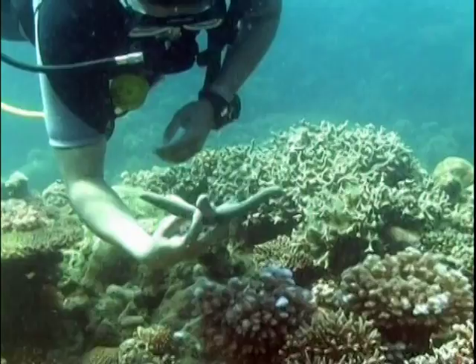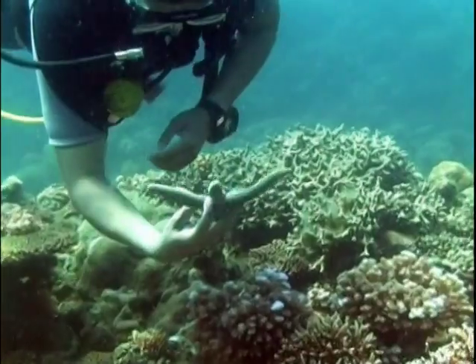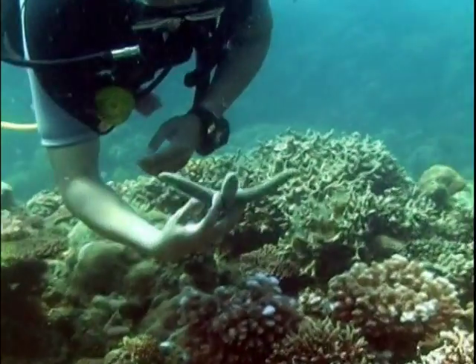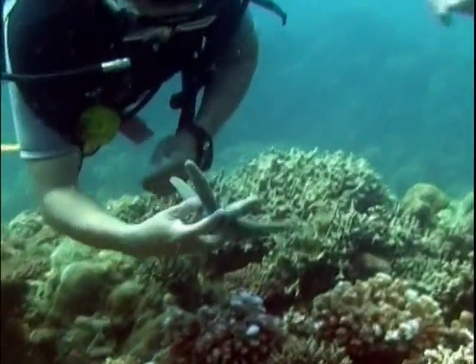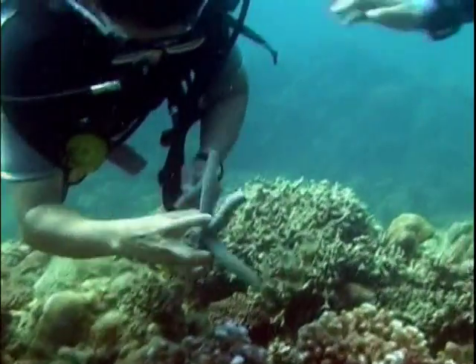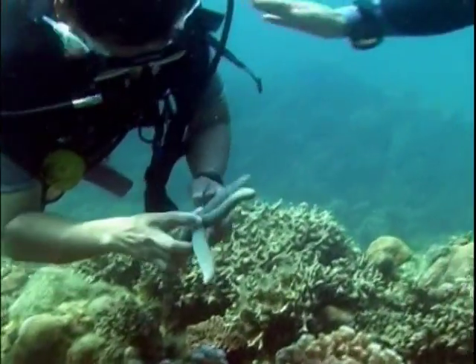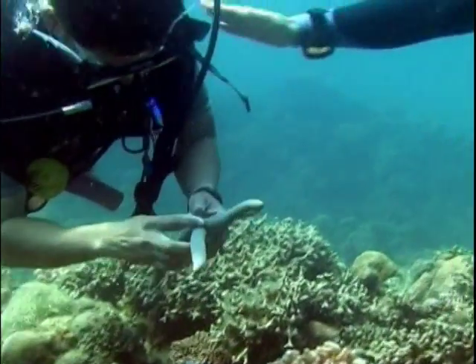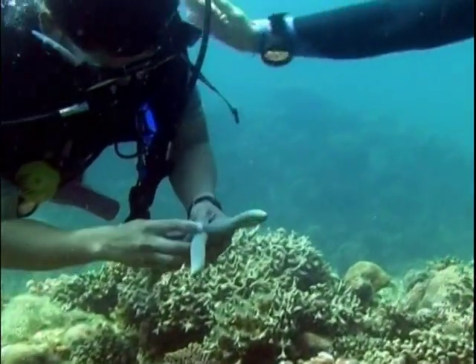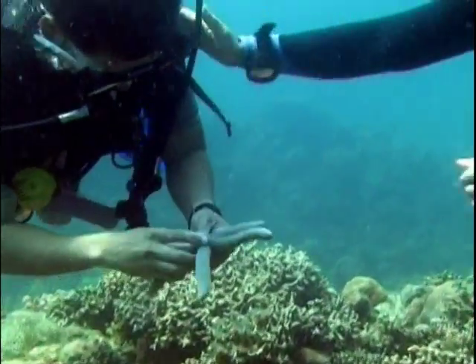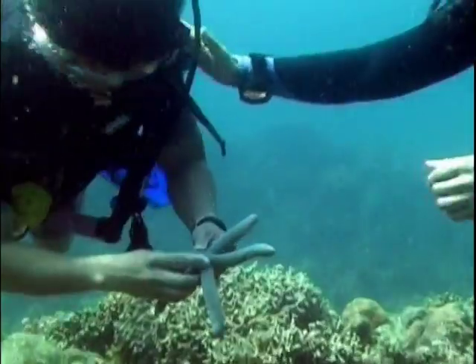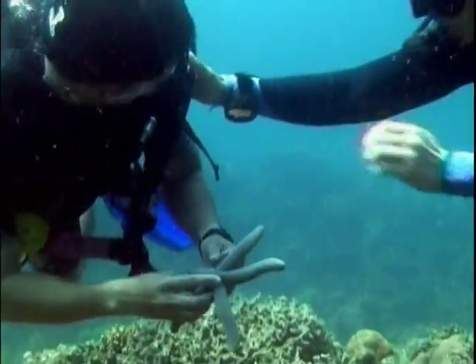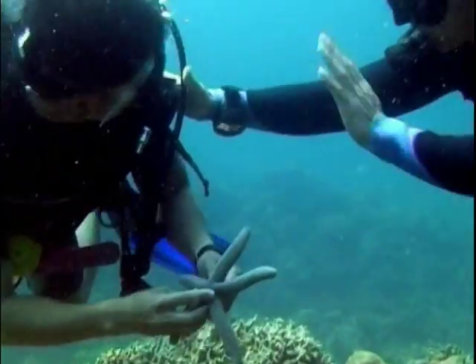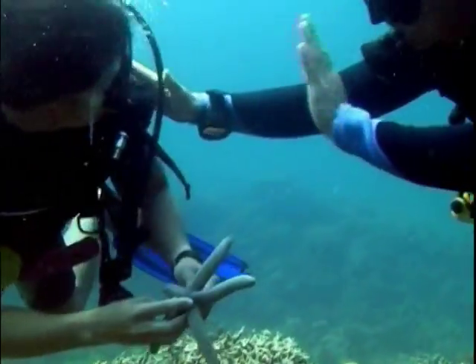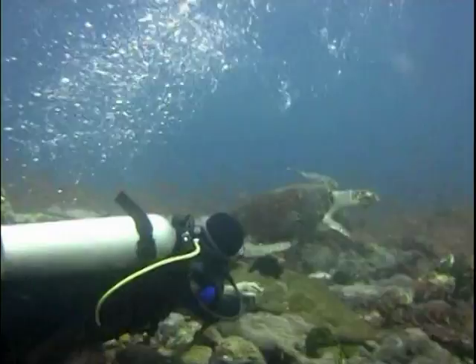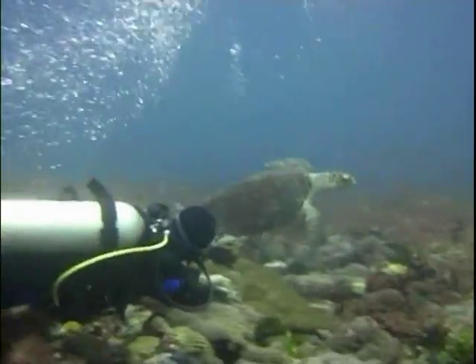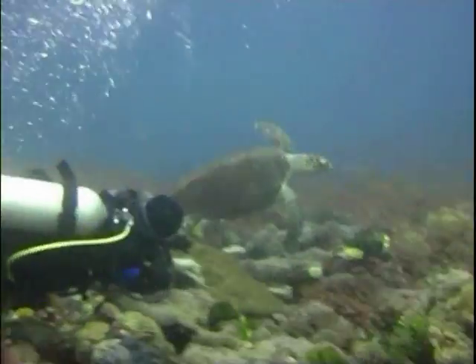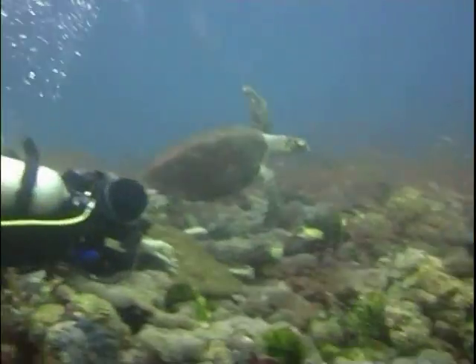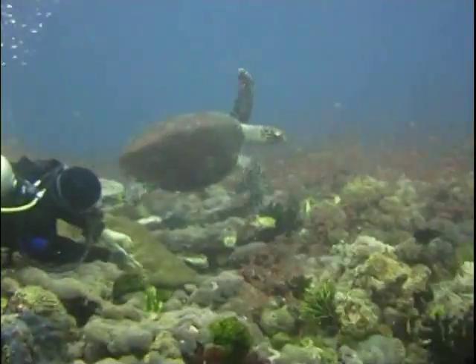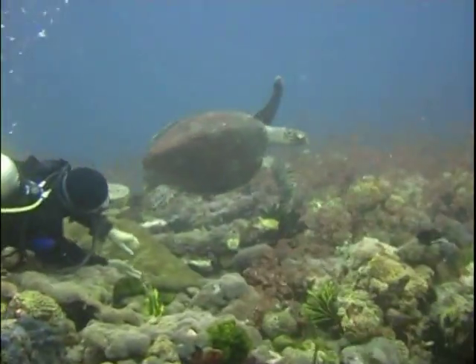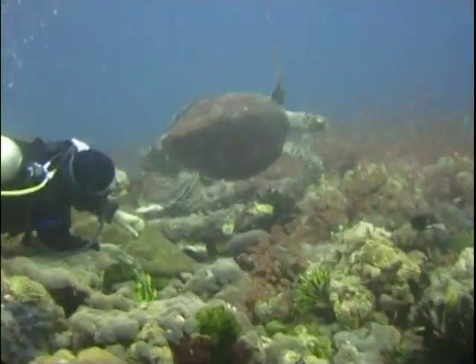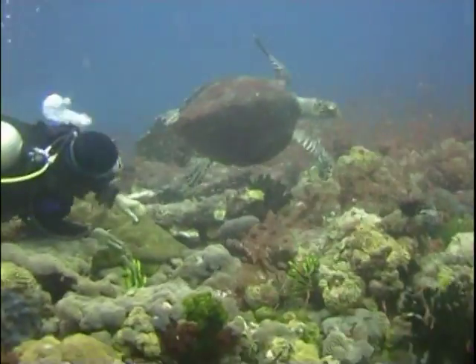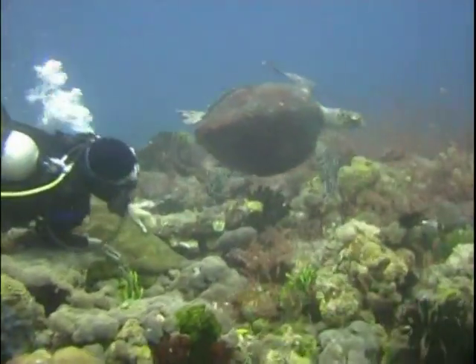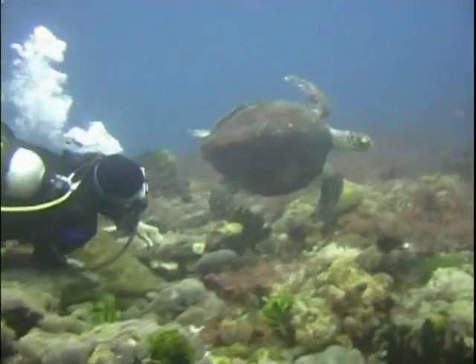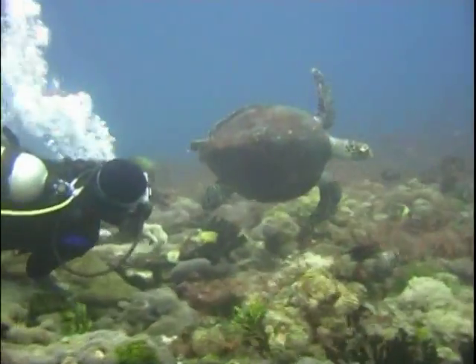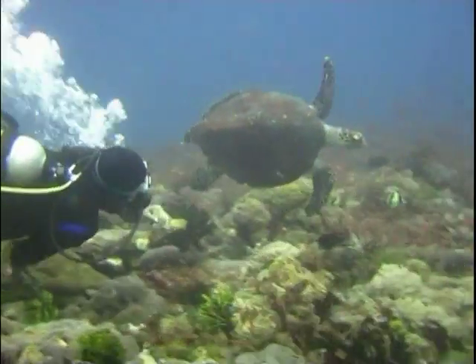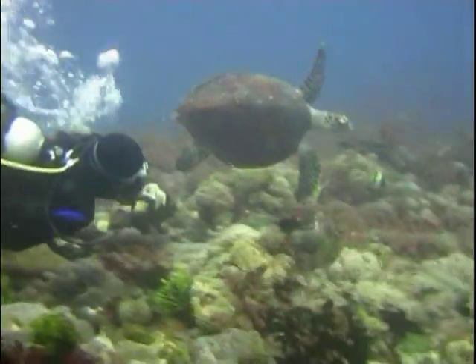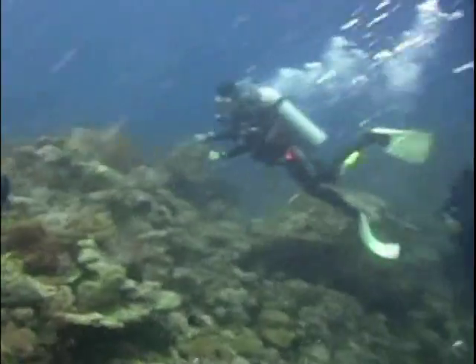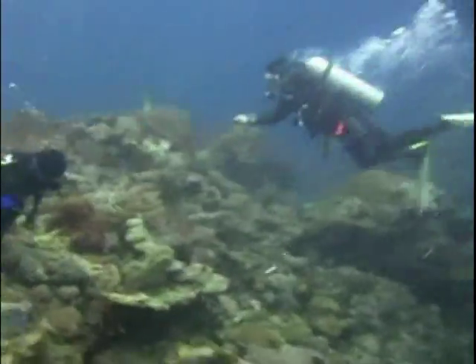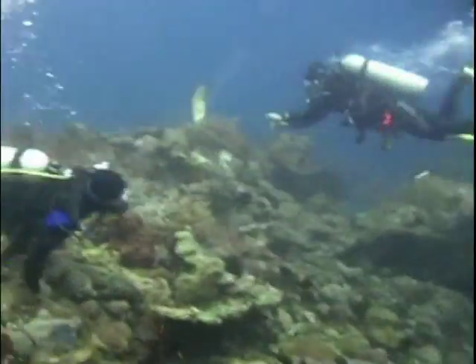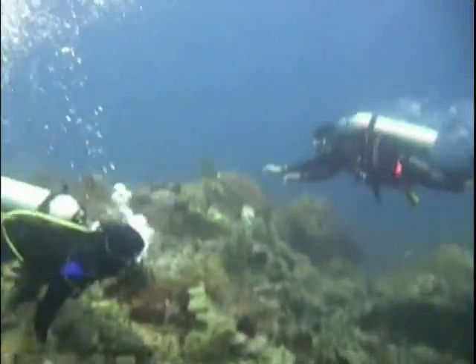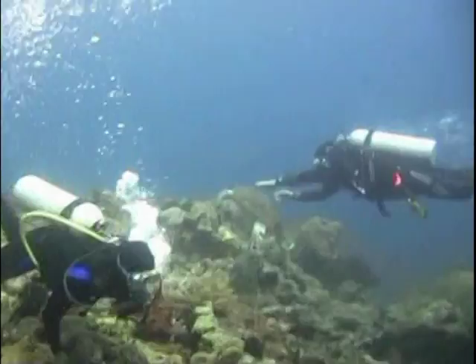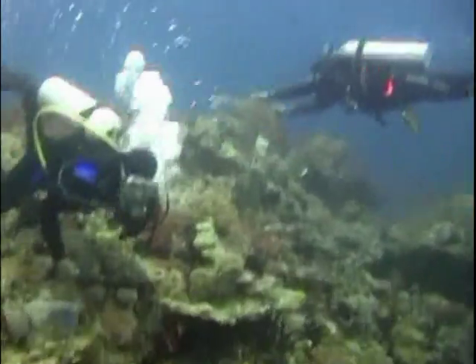Take nothing live or dead out of the water. Do not chase, harass, ride on, feed, or handle marine life.